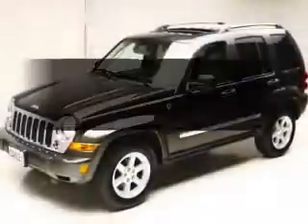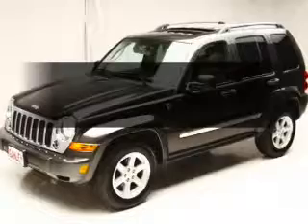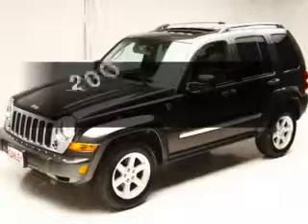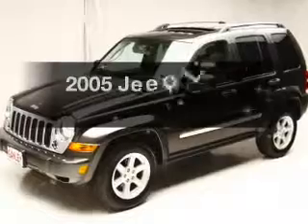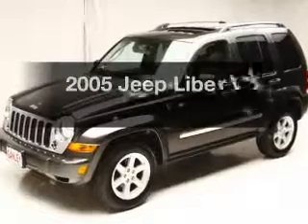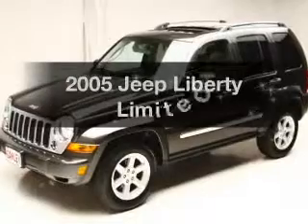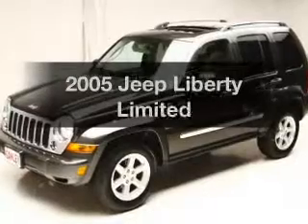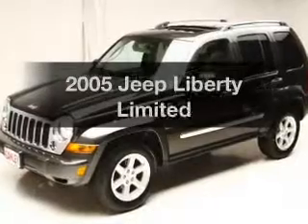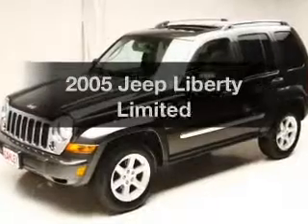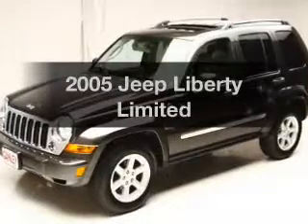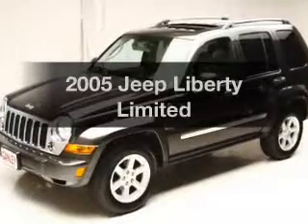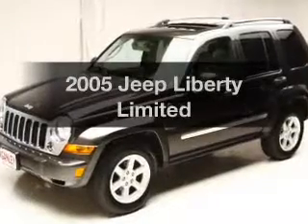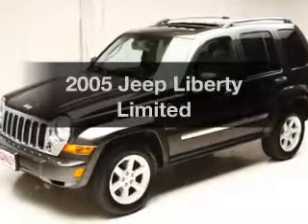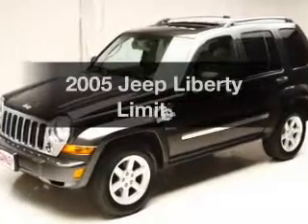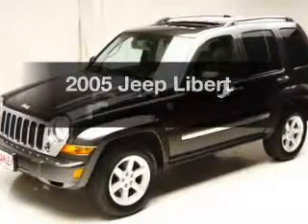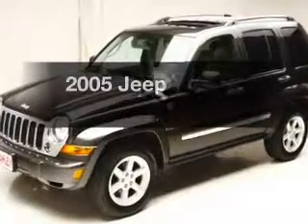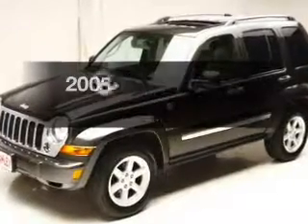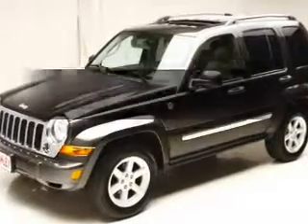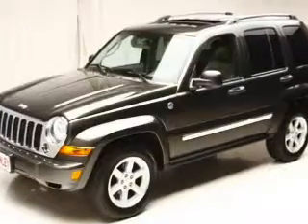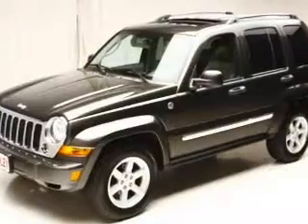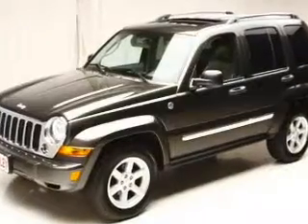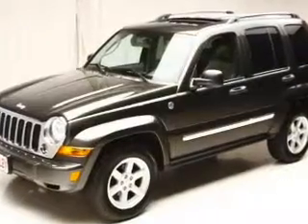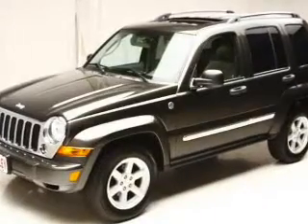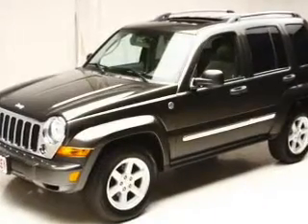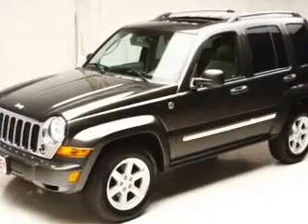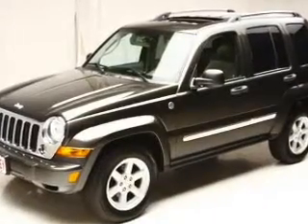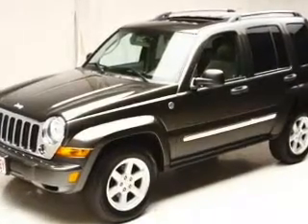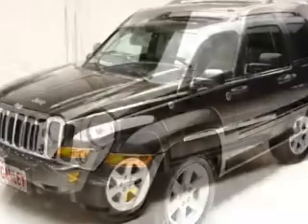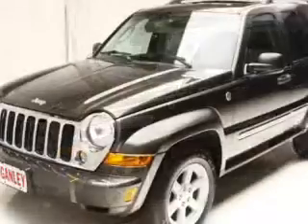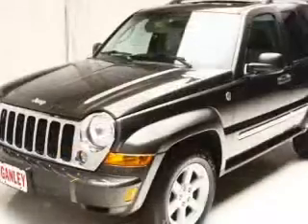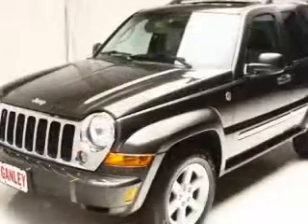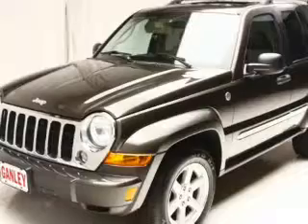Presenting the 2005 Jeep Liberty. If you're looking for a first-rate auto, this one could be yours today.